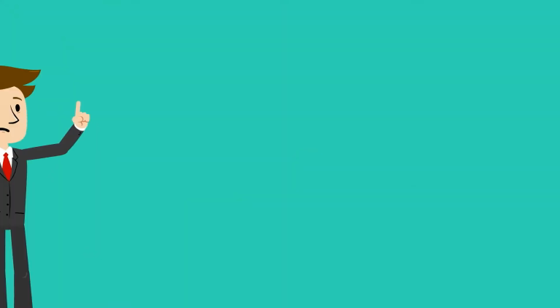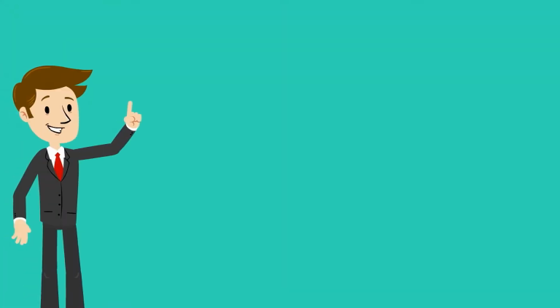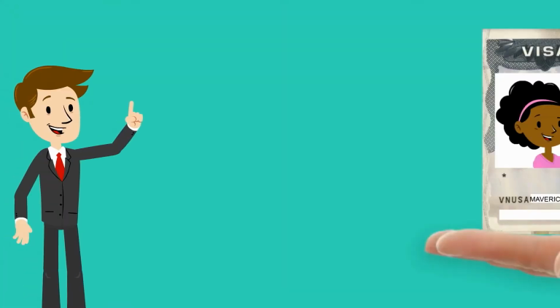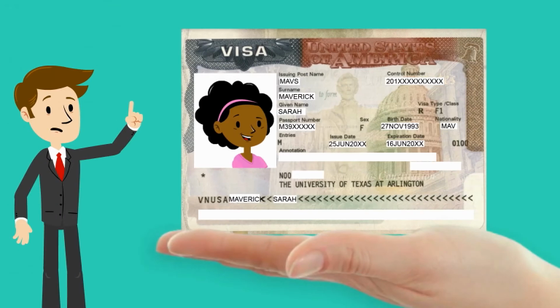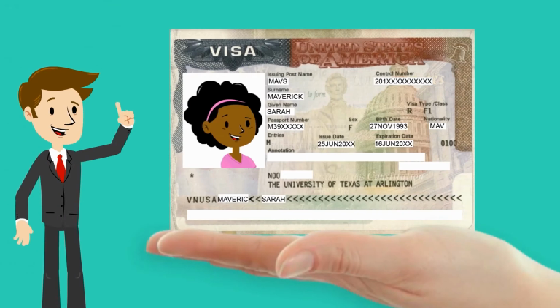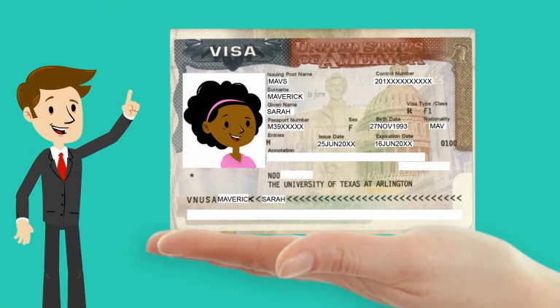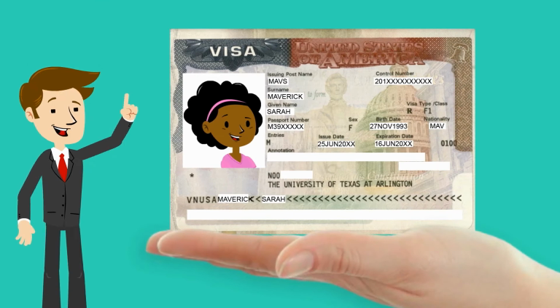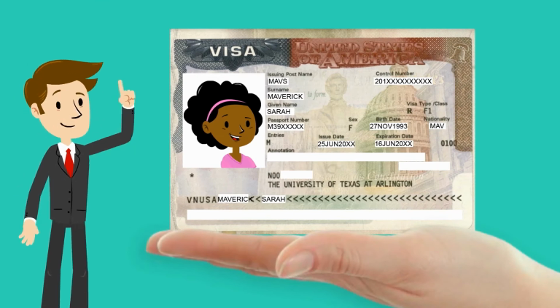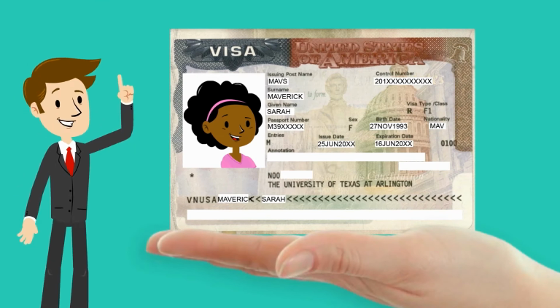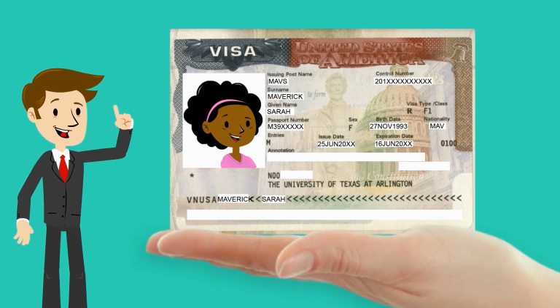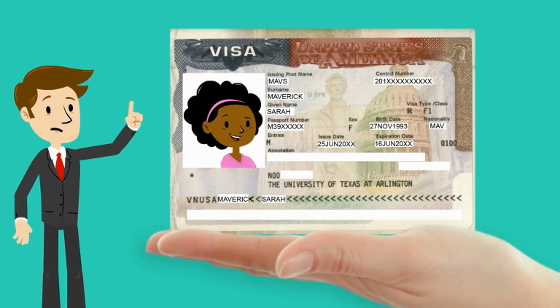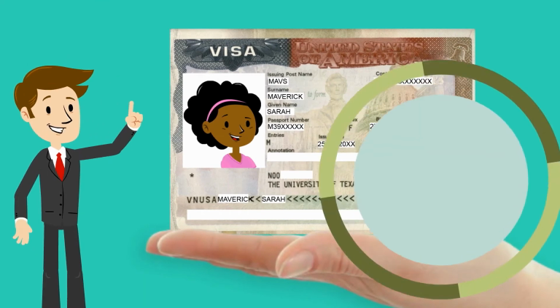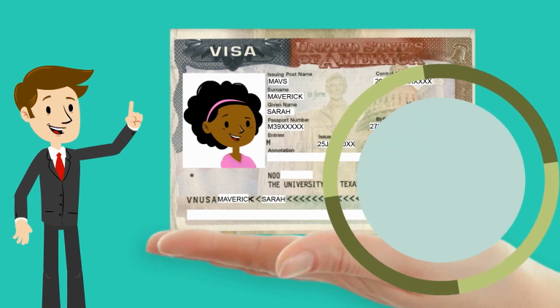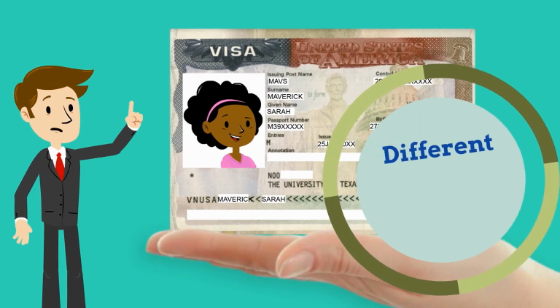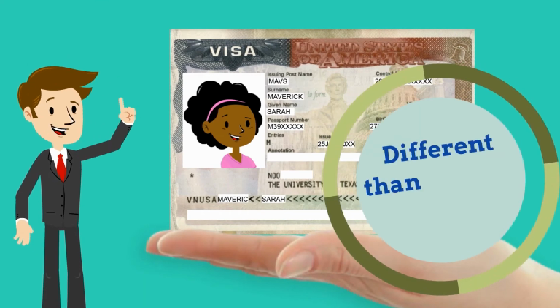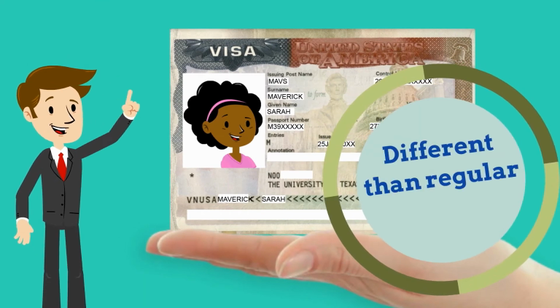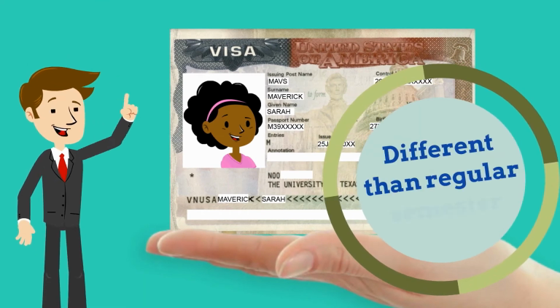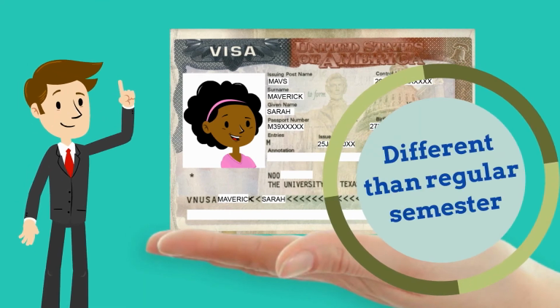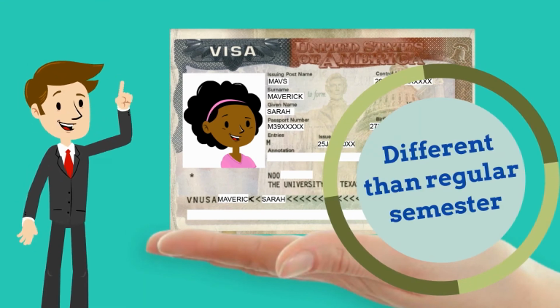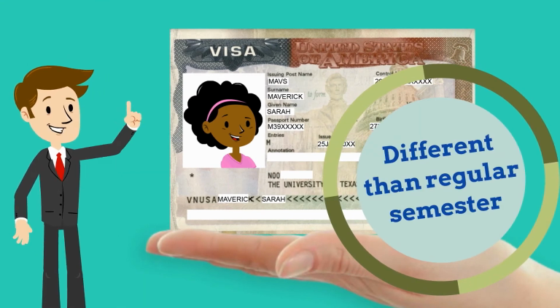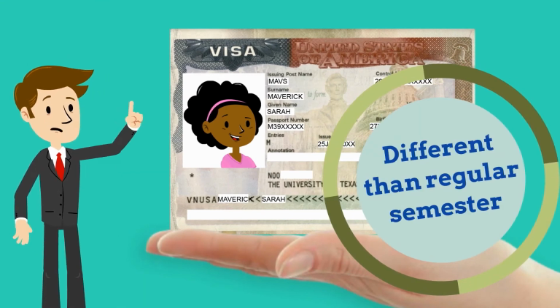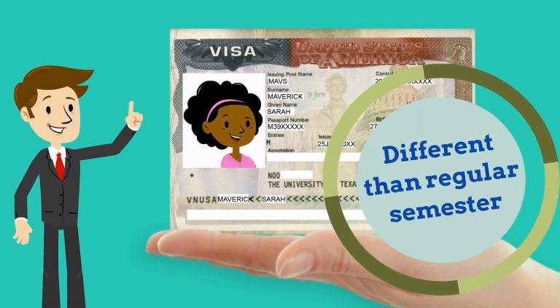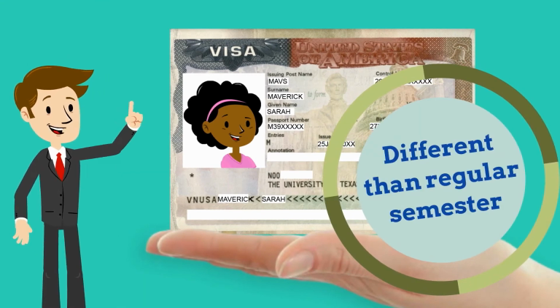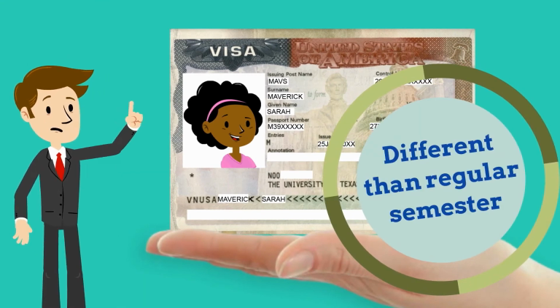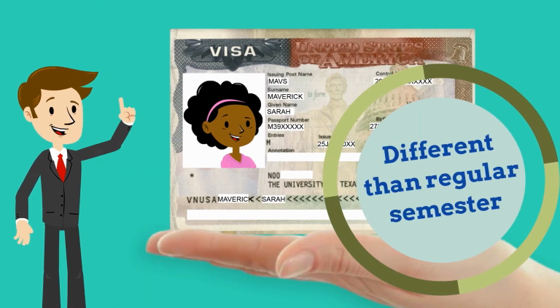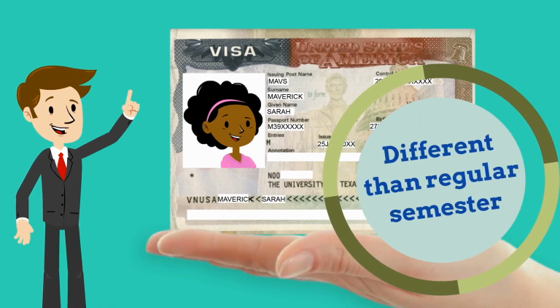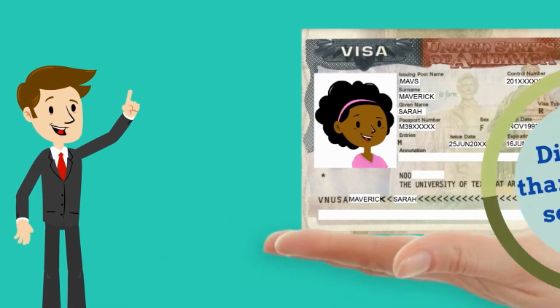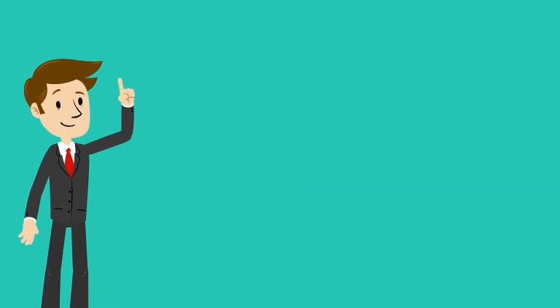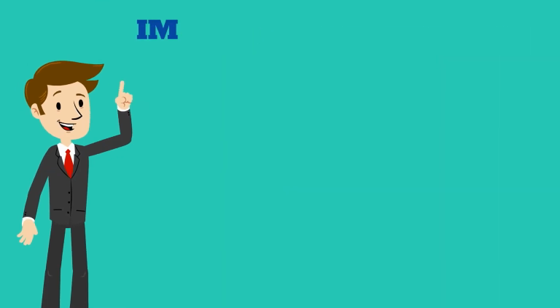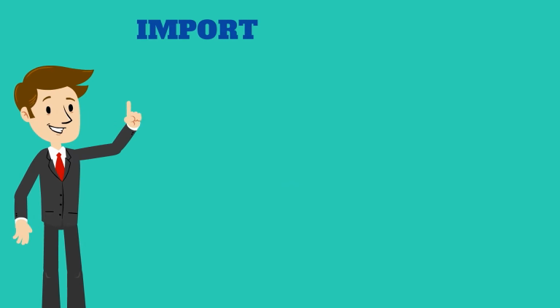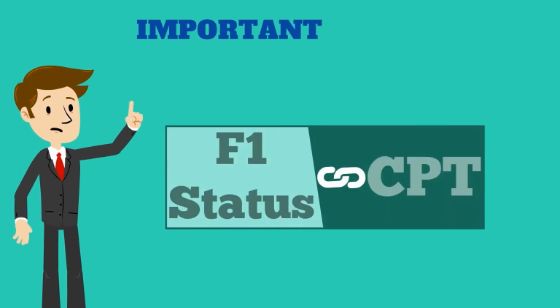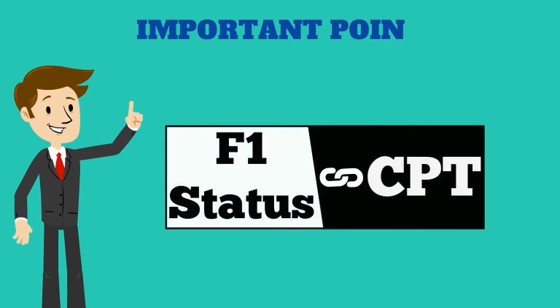Maintaining your F-1 status during CPT is a little different than it is during a regular semester. Let's look at a few important points together.